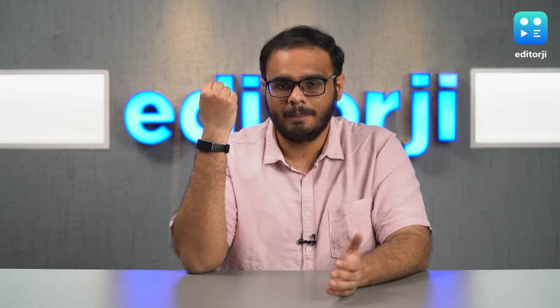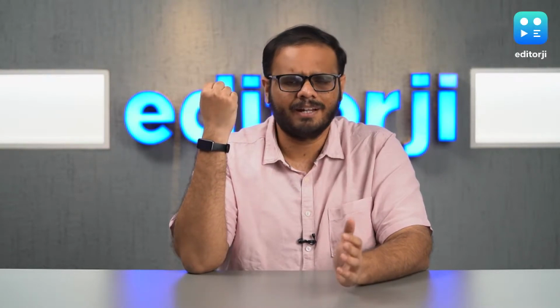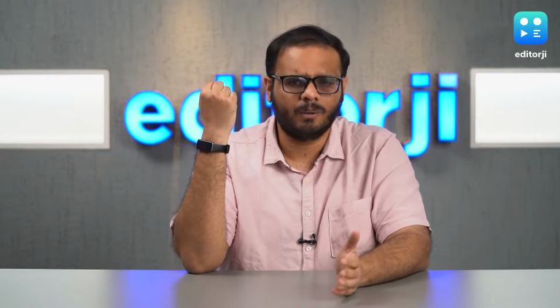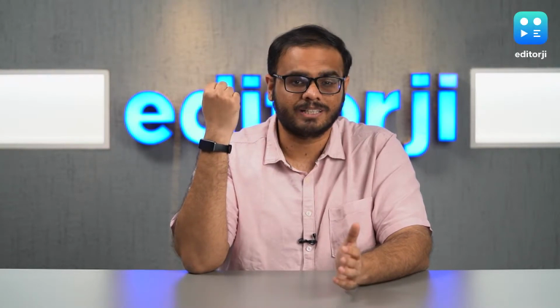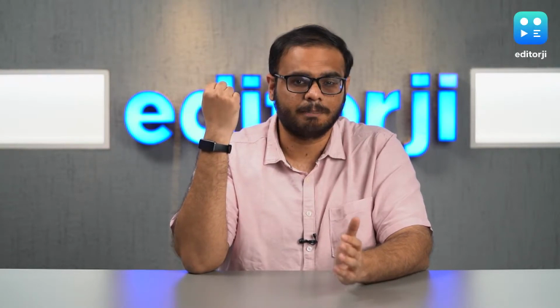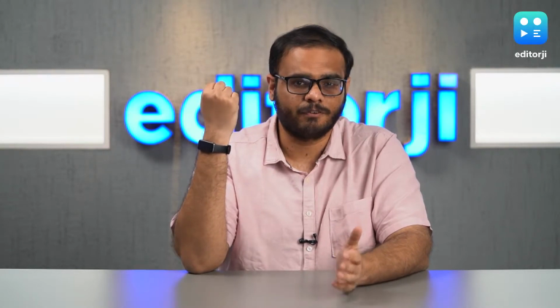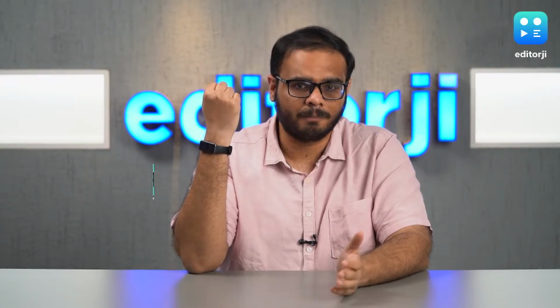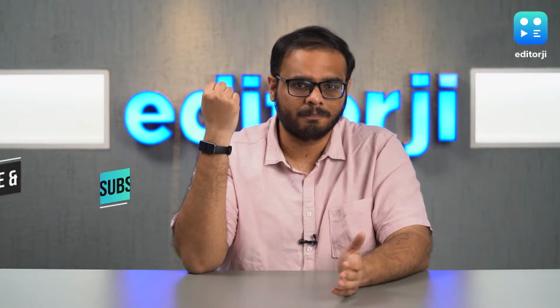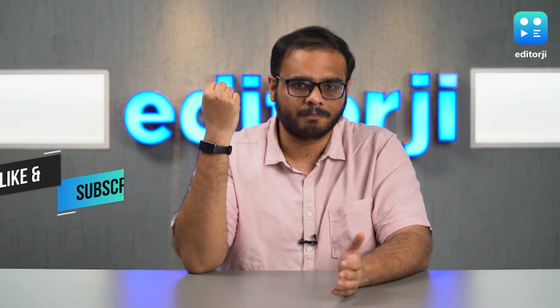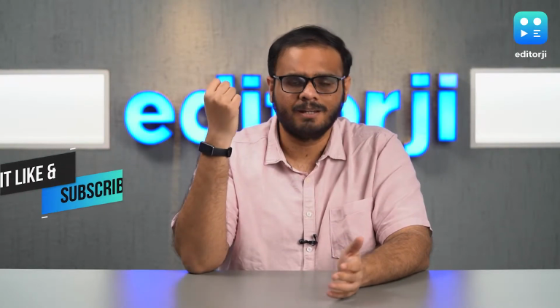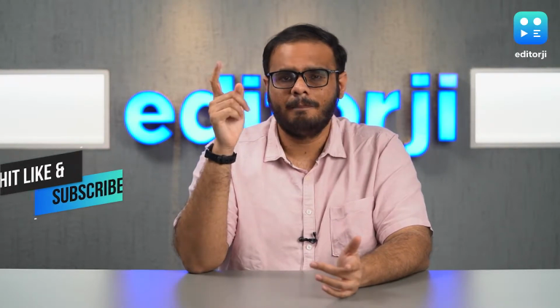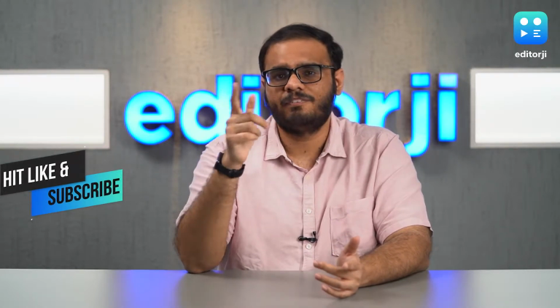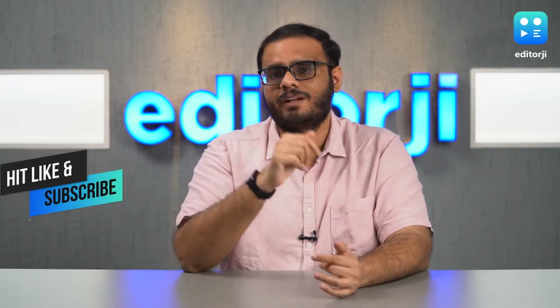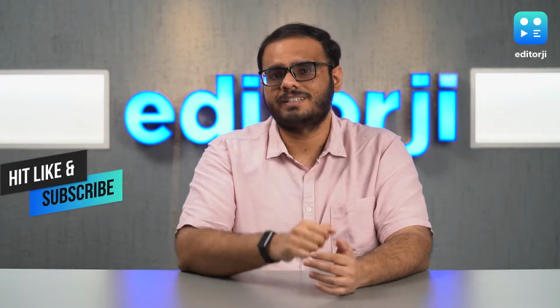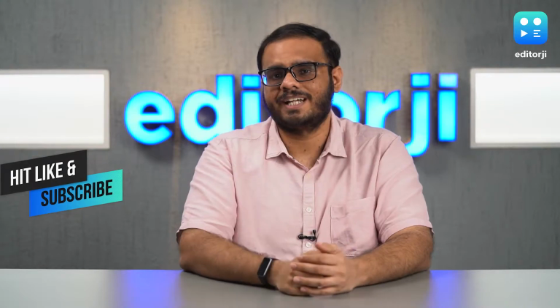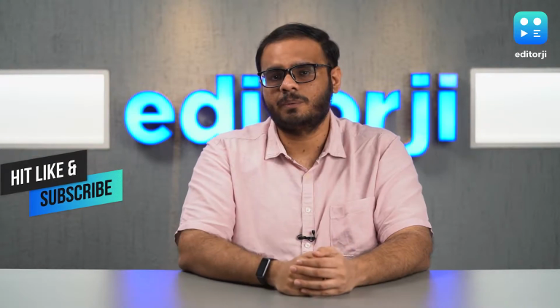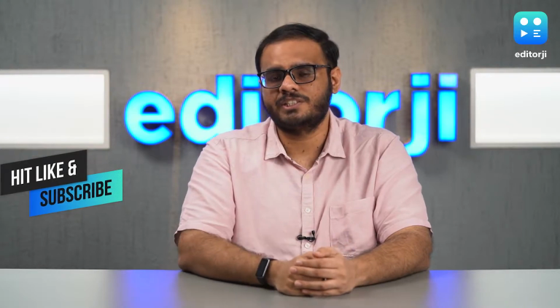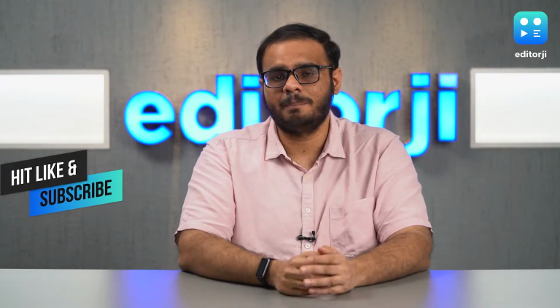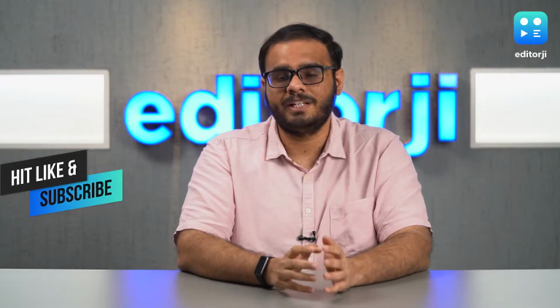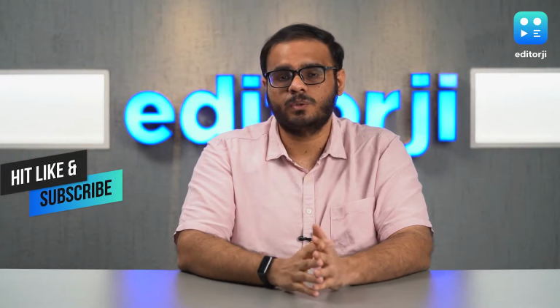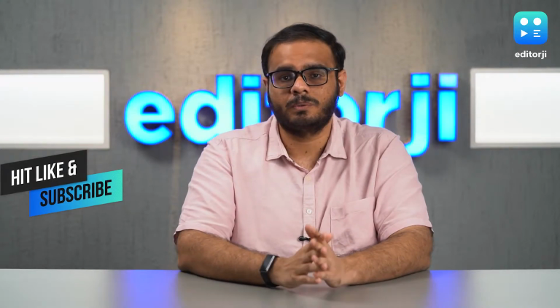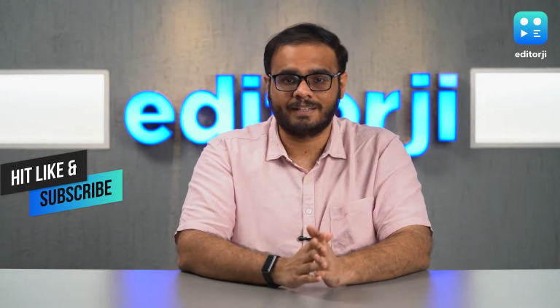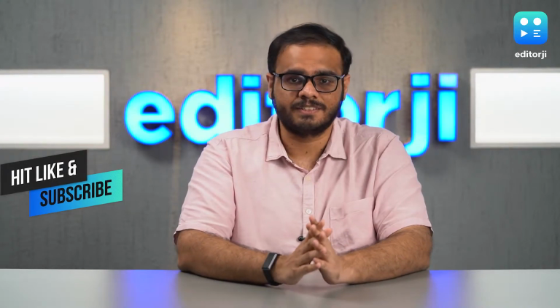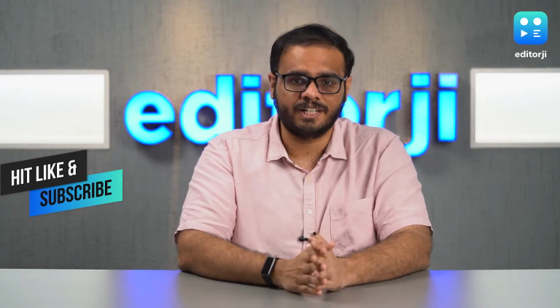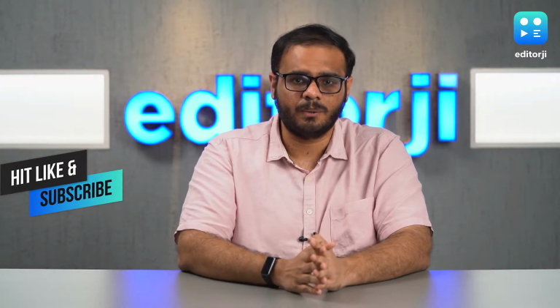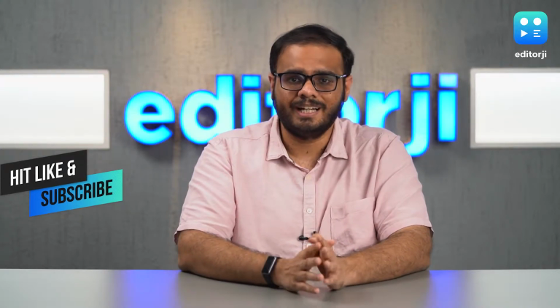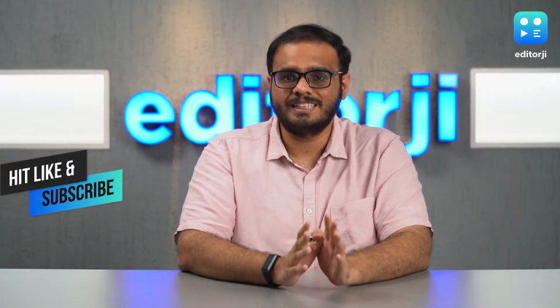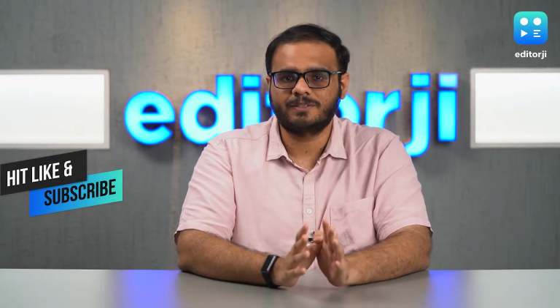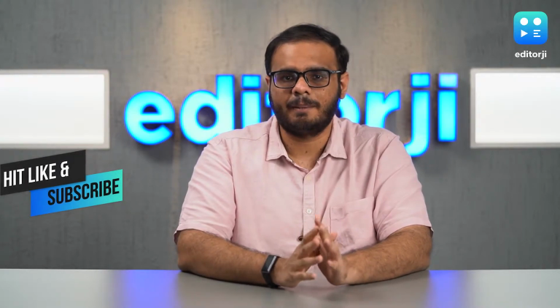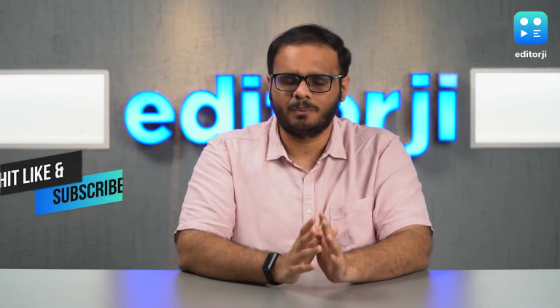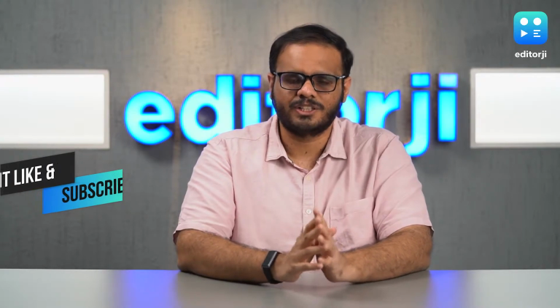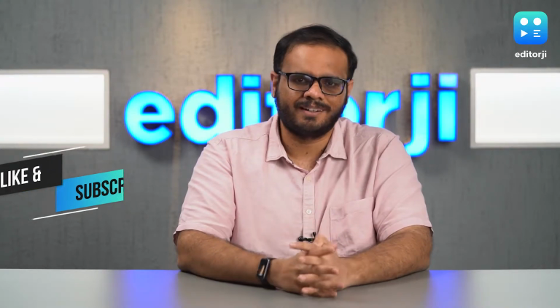But how does it perform? Before I answer that question, make sure you like this video and subscribe to our channel.